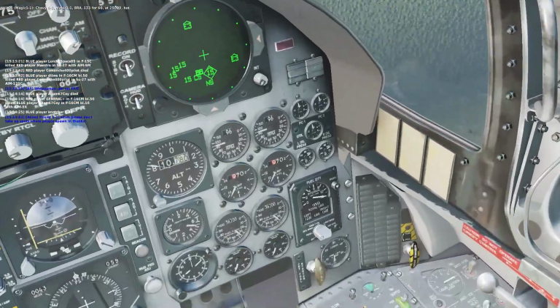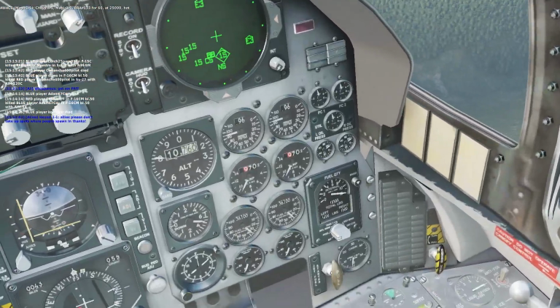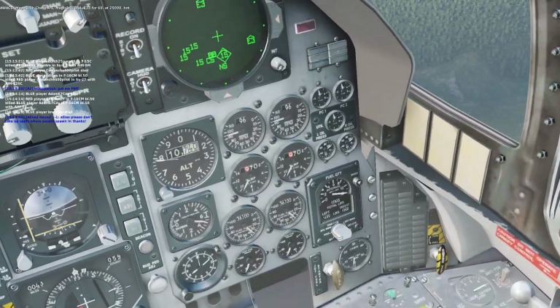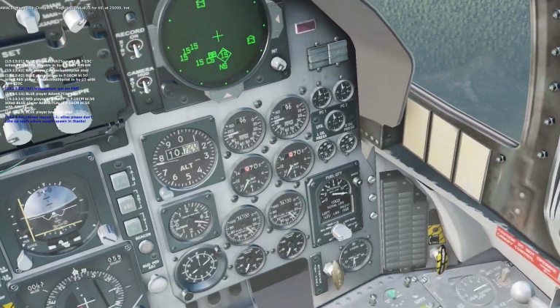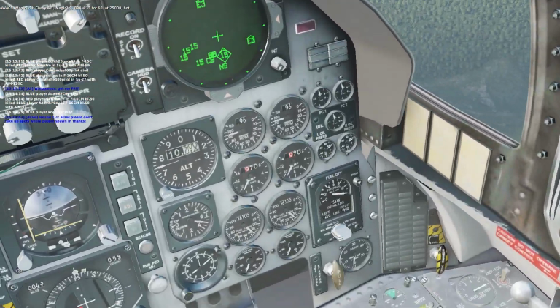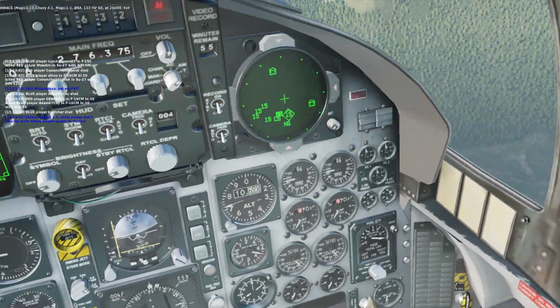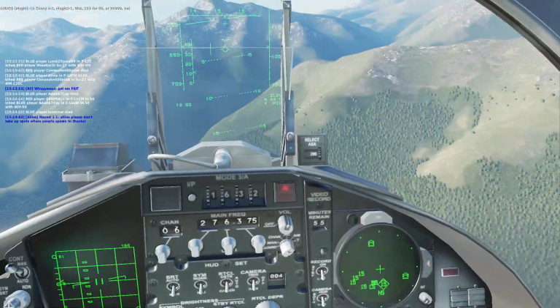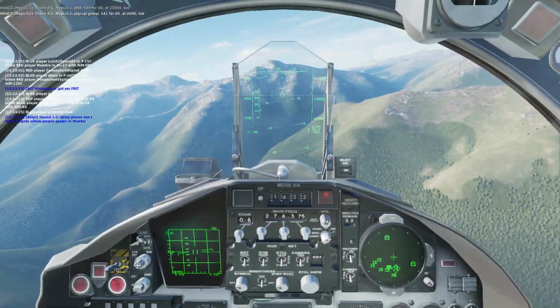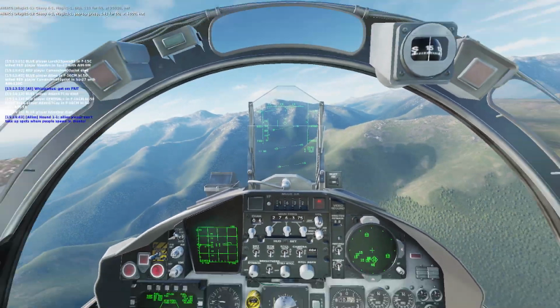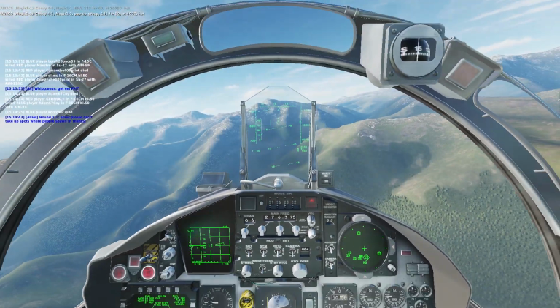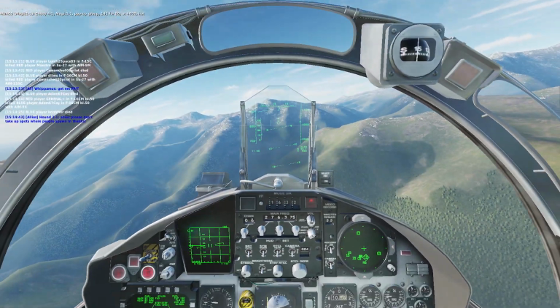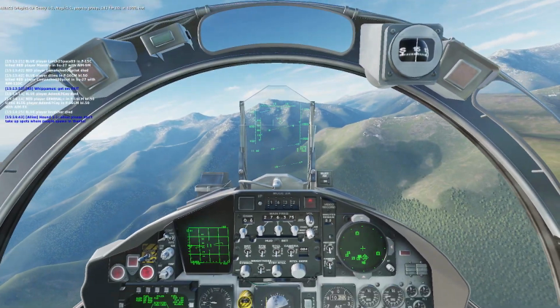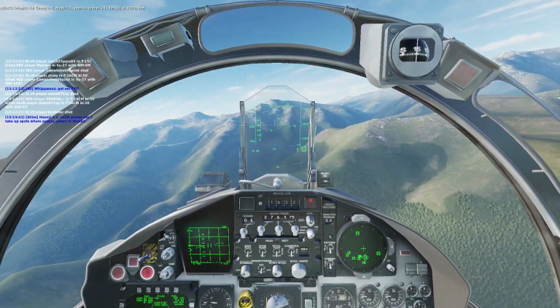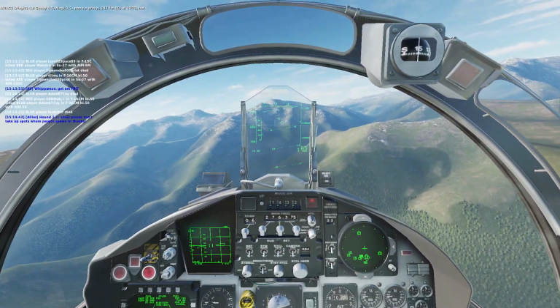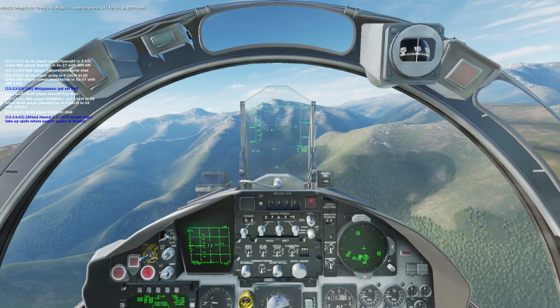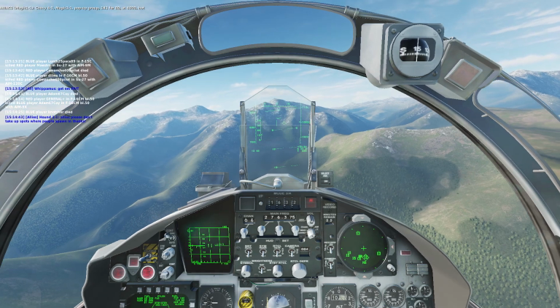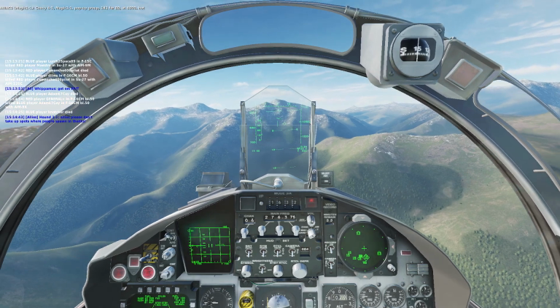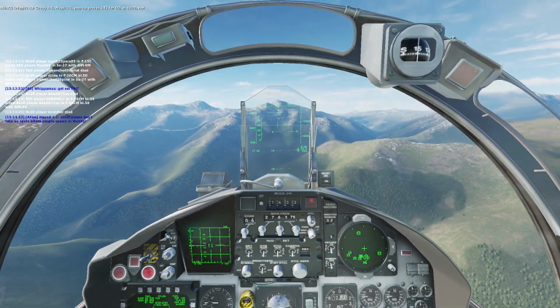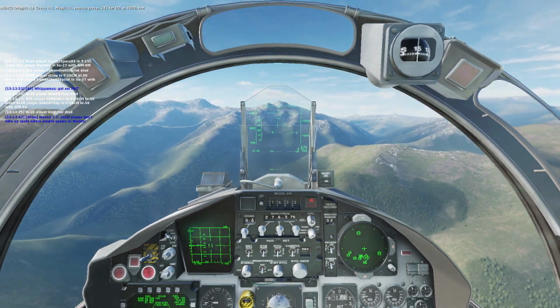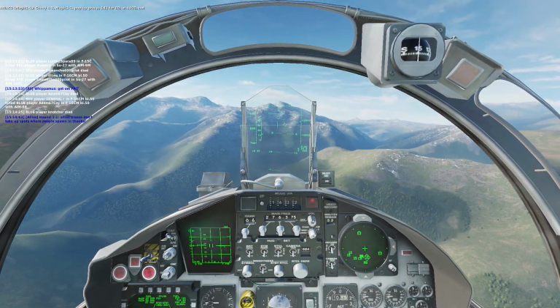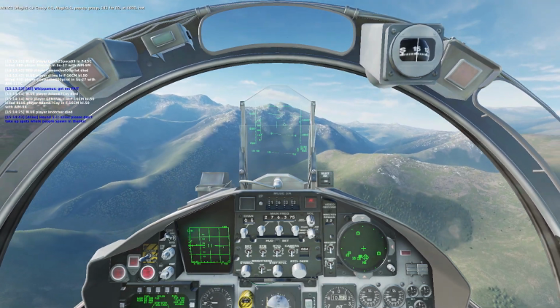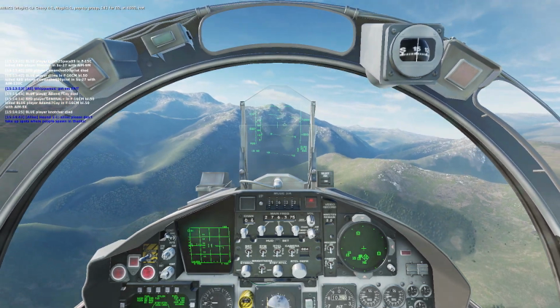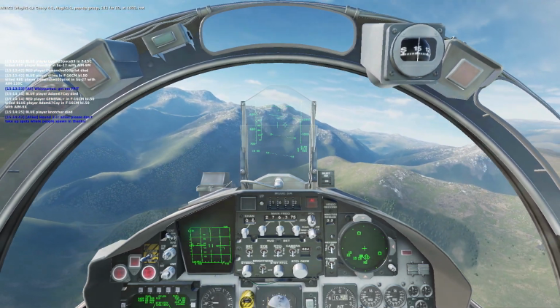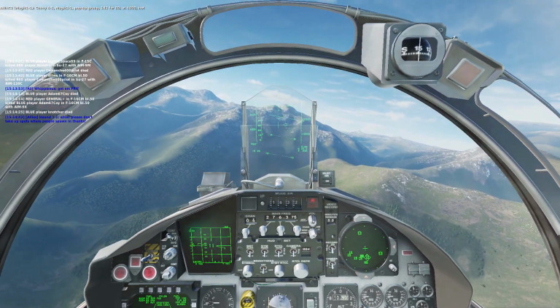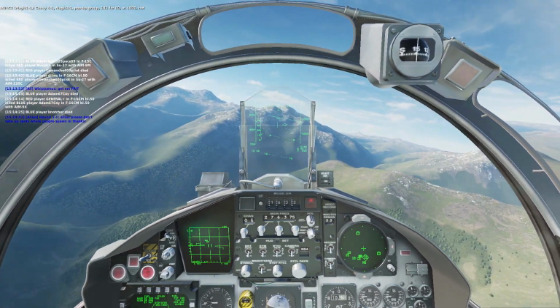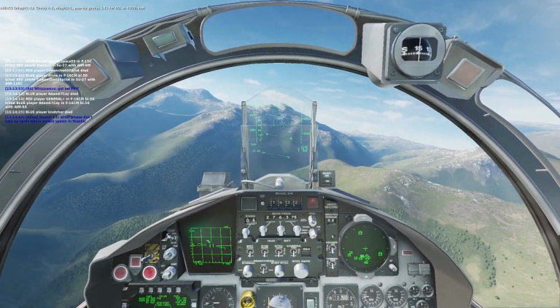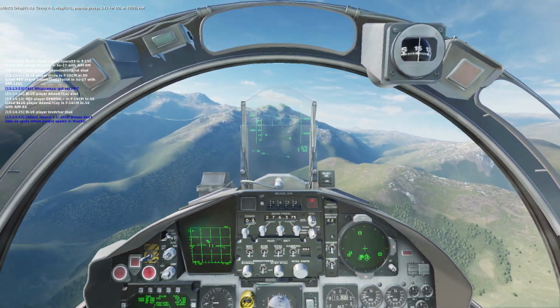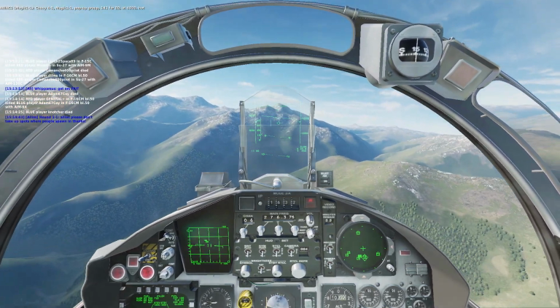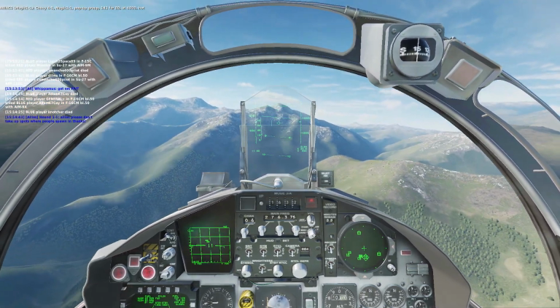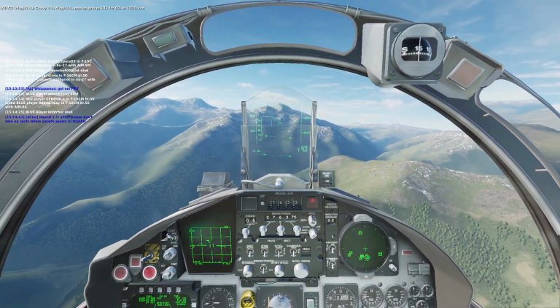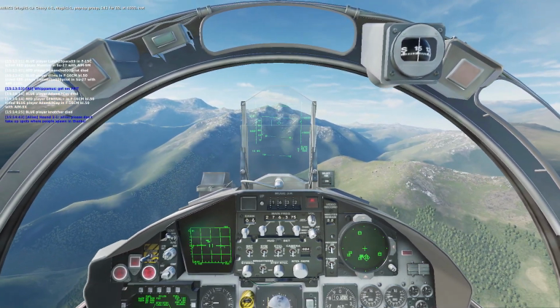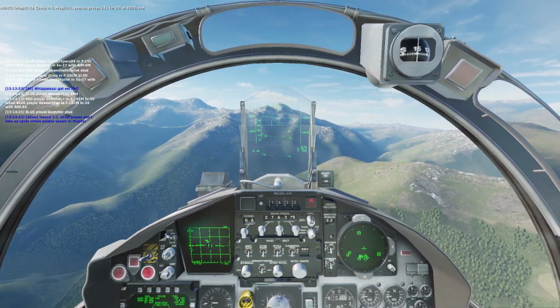Chevy 4-1, Magic 1-1, pop-up group 141-480, that's 4,000, cut.